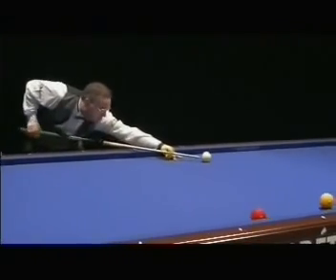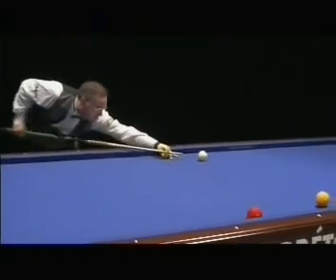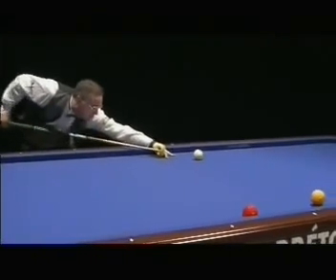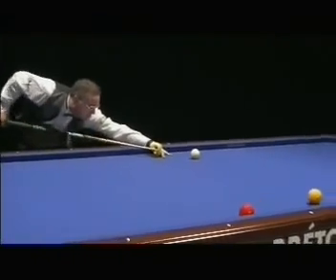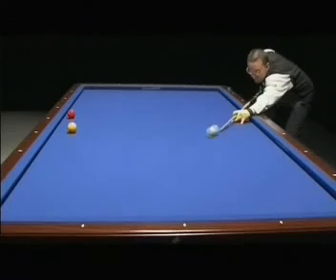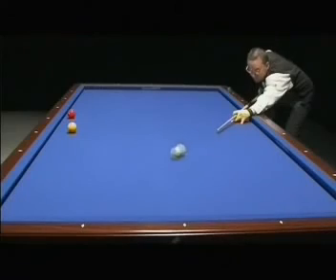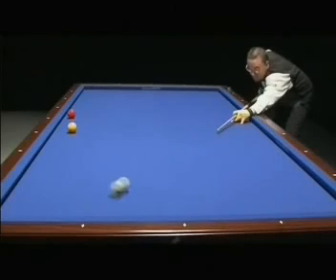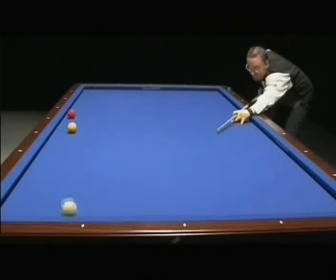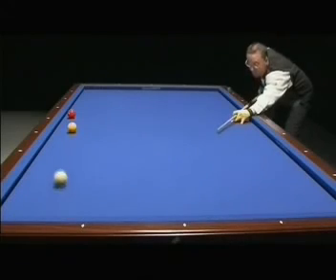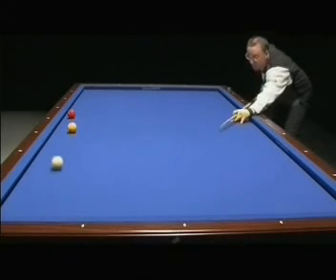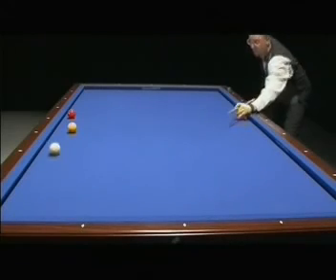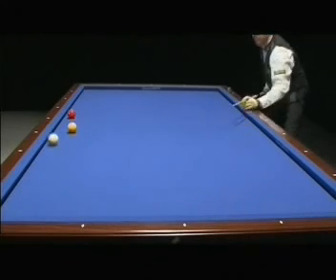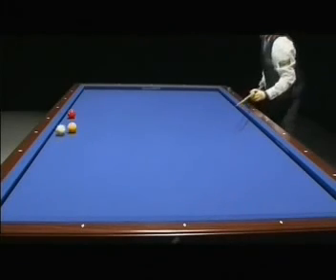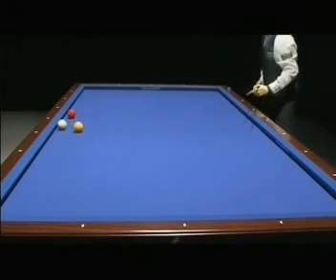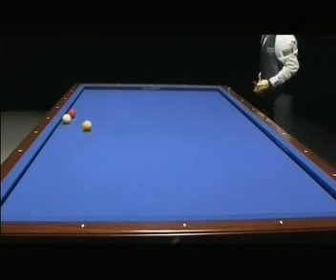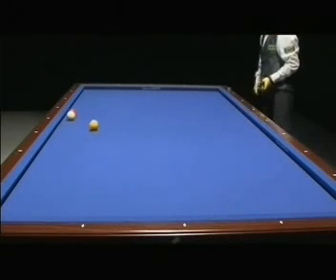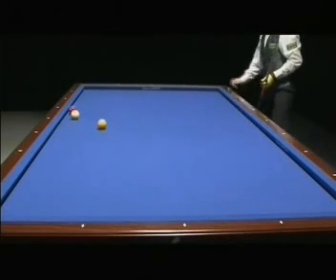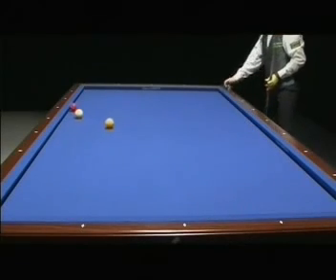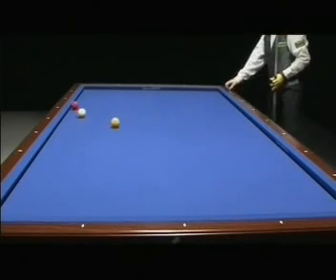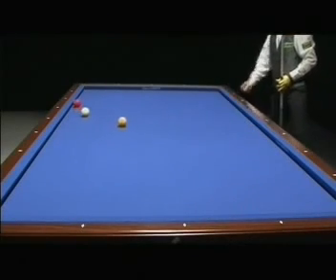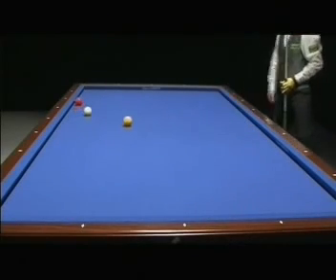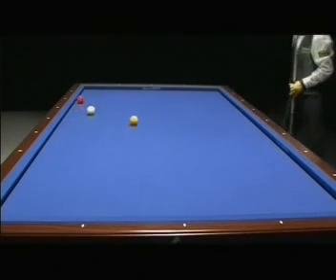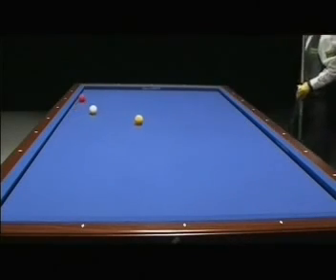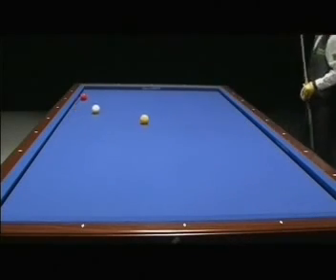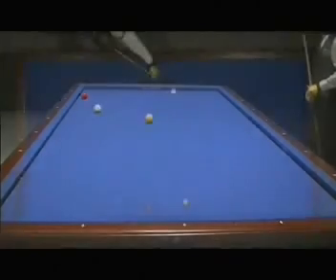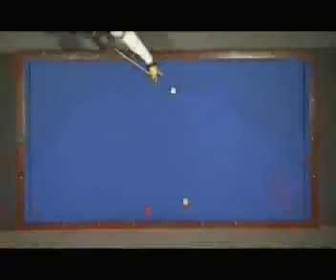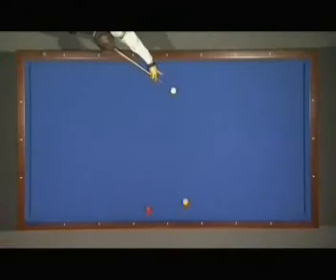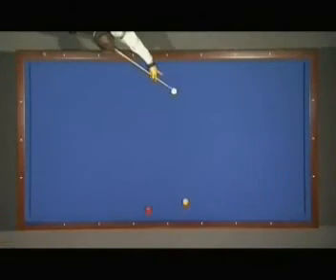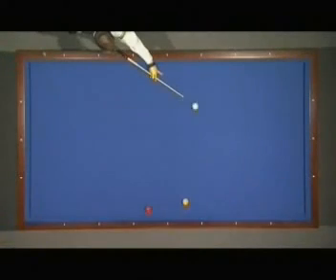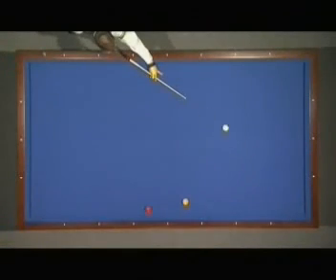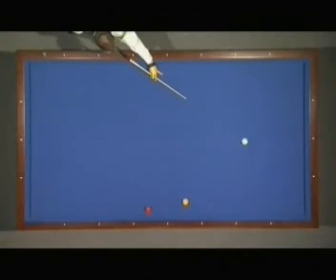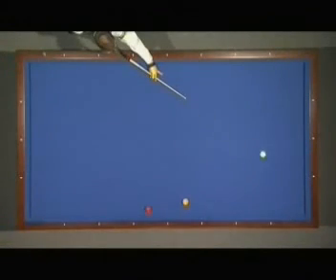The use of the draw shot in the cushion gives many possibilities — like this, to cut to the cushion.